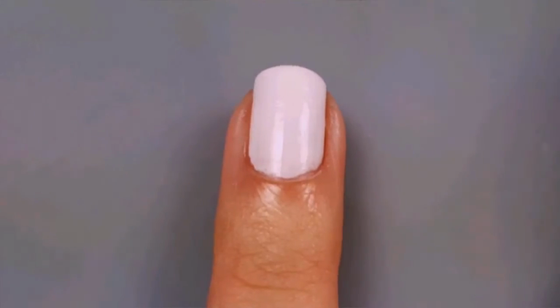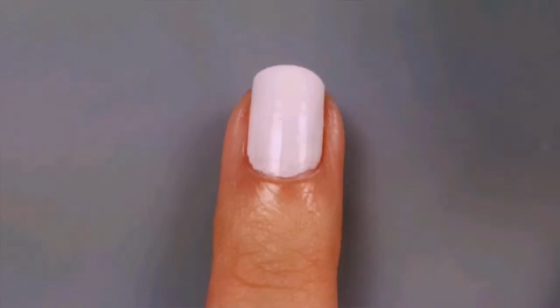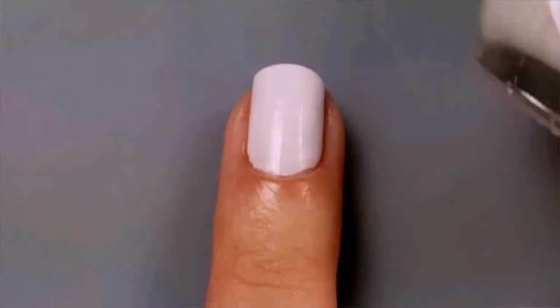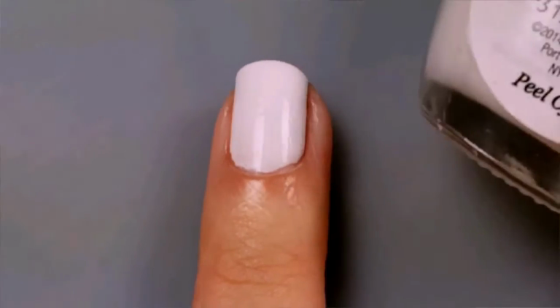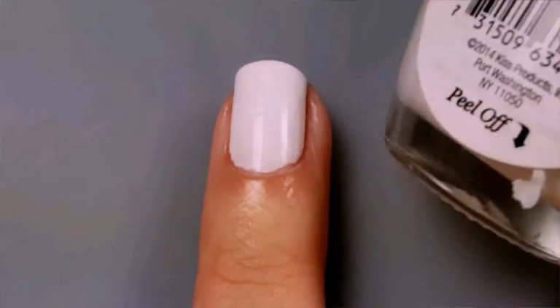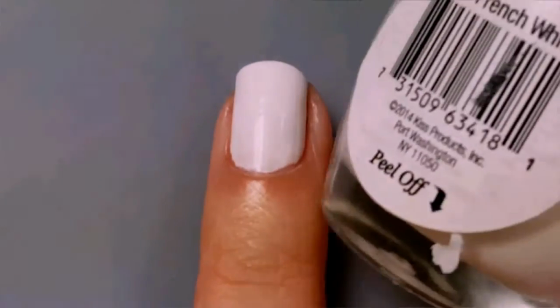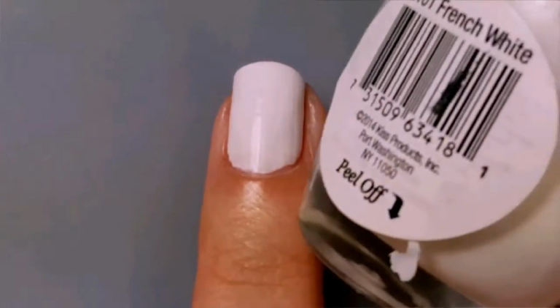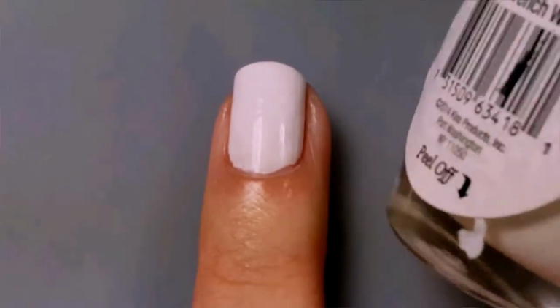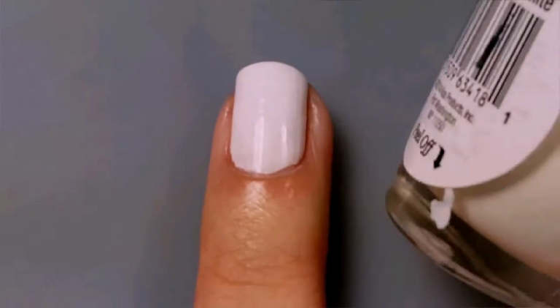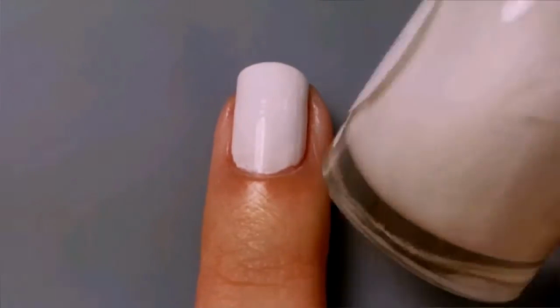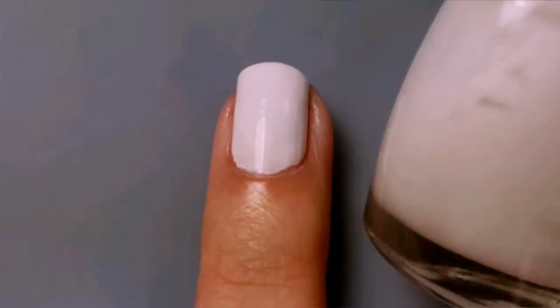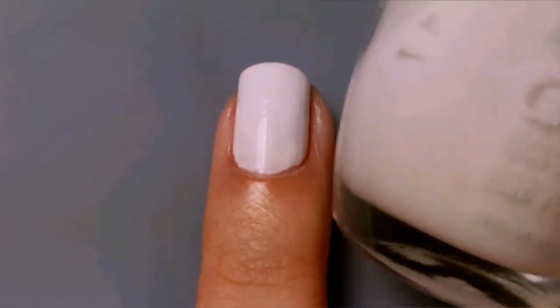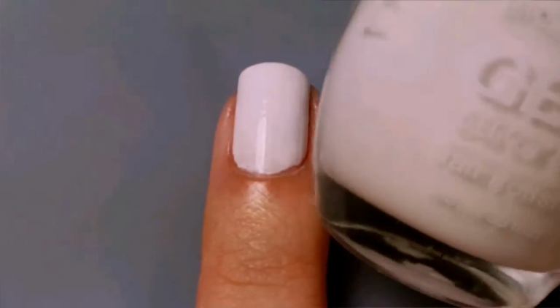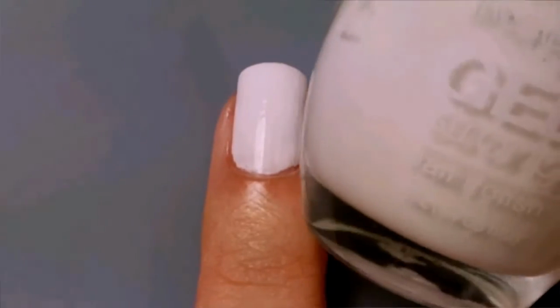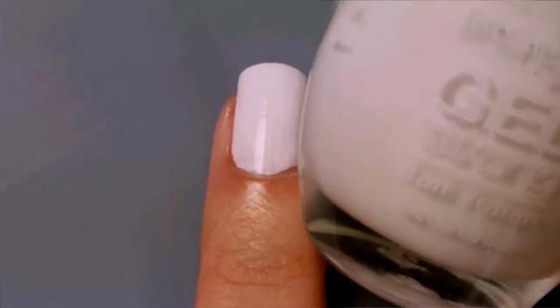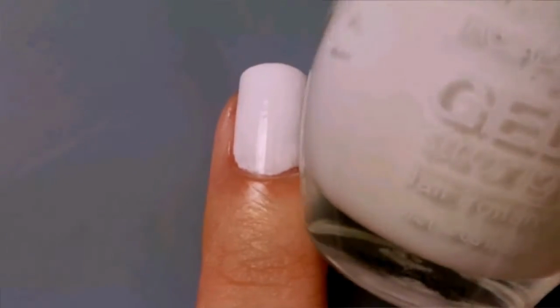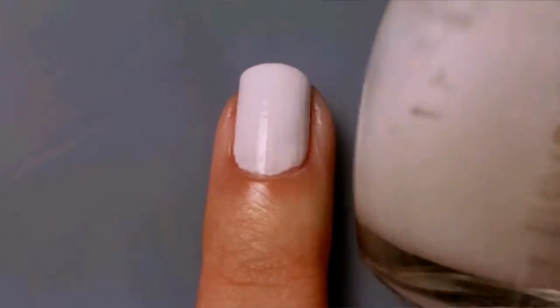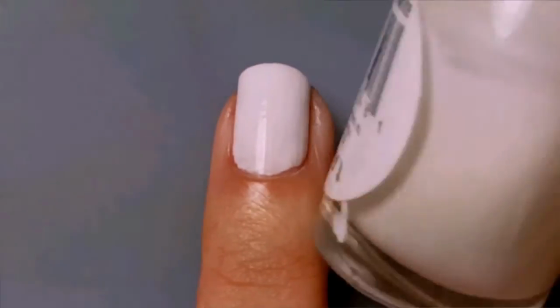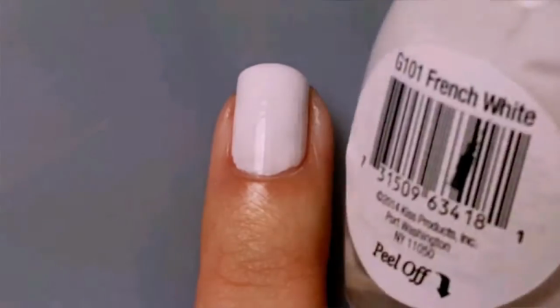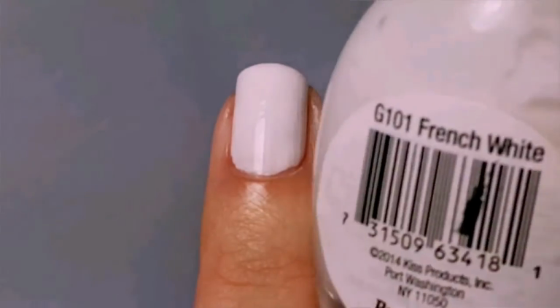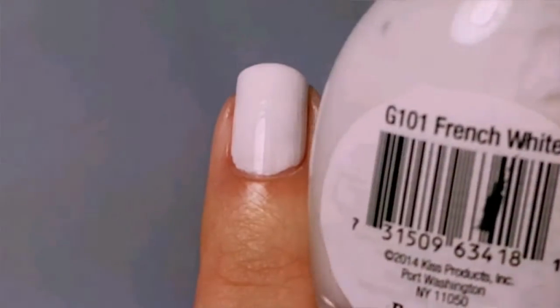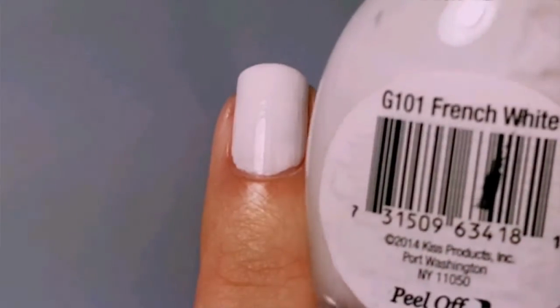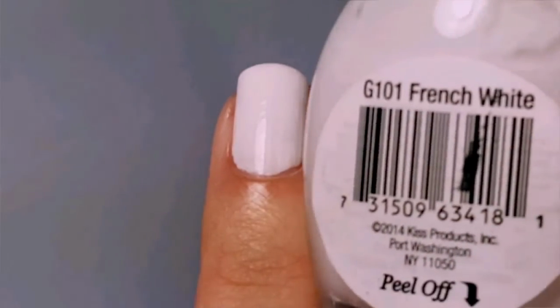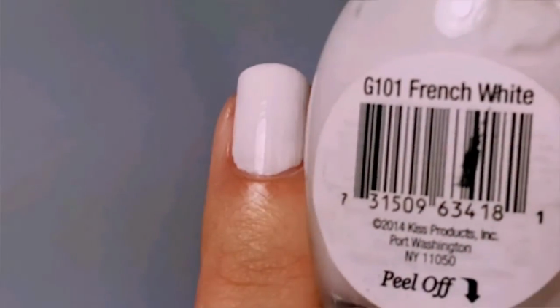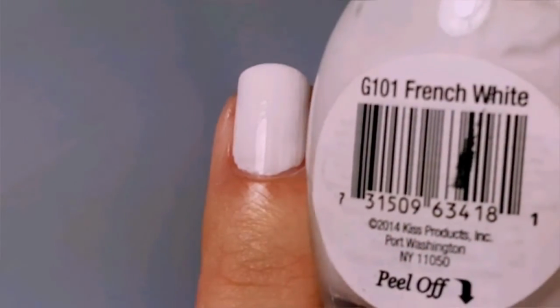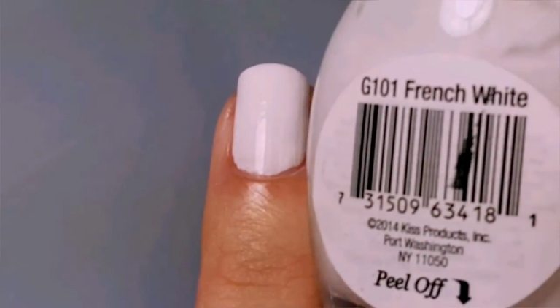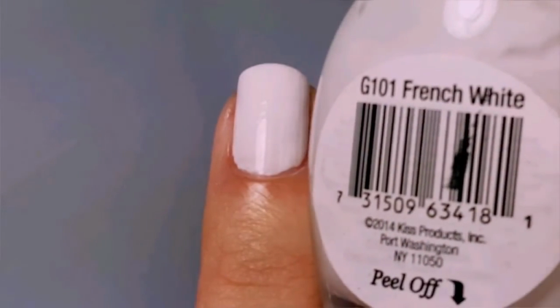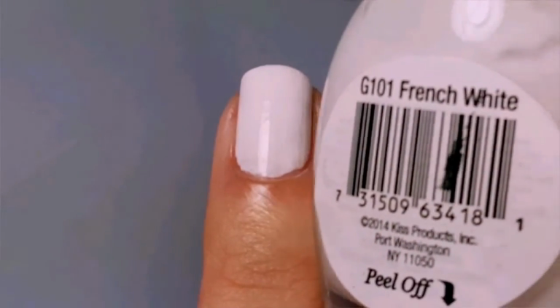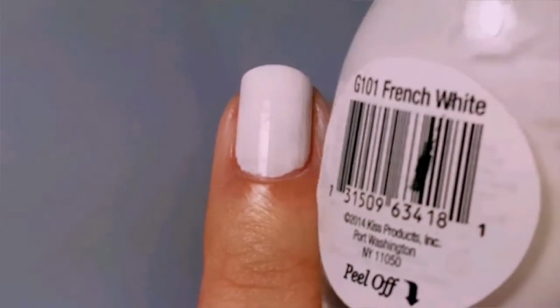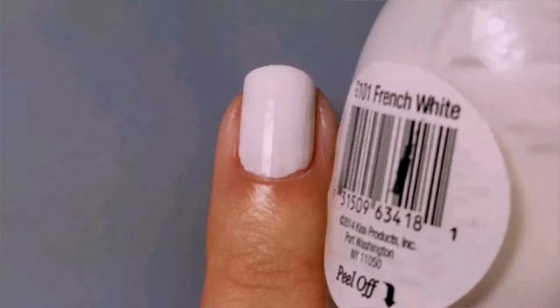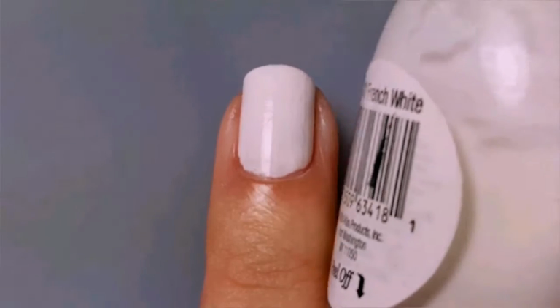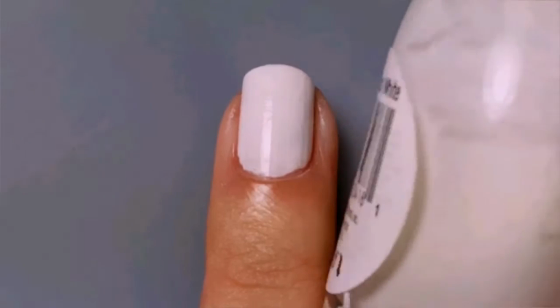To start off, you'll need to paint your nails with a white base coat. I'm using Broadway Nails in French White.